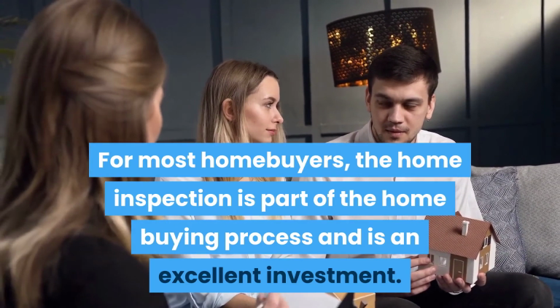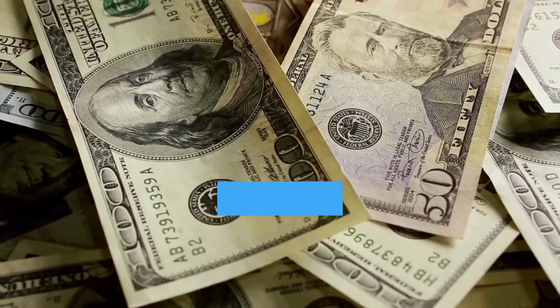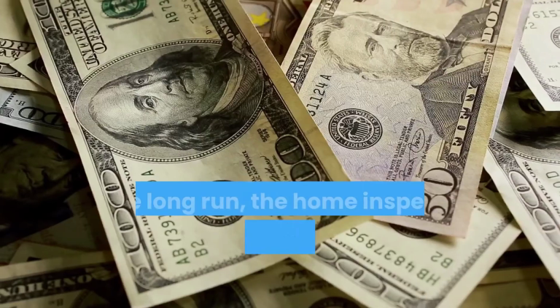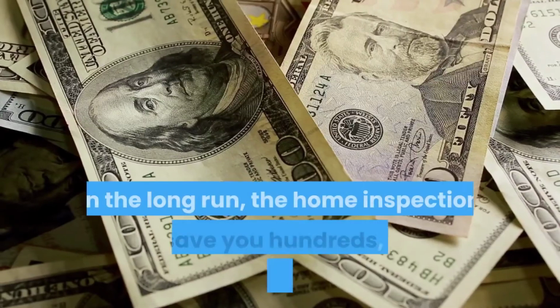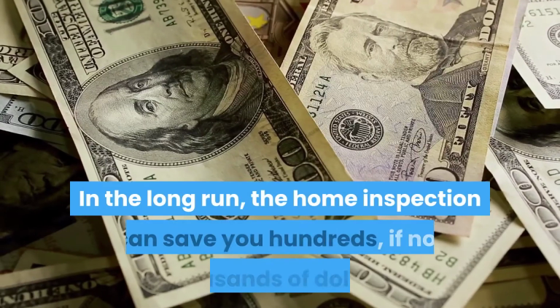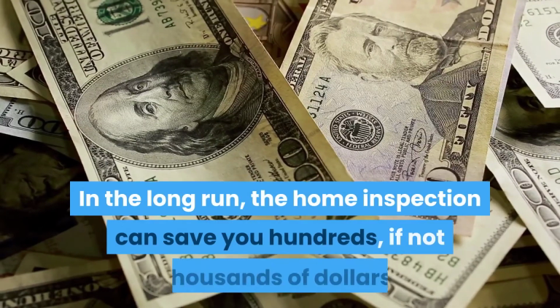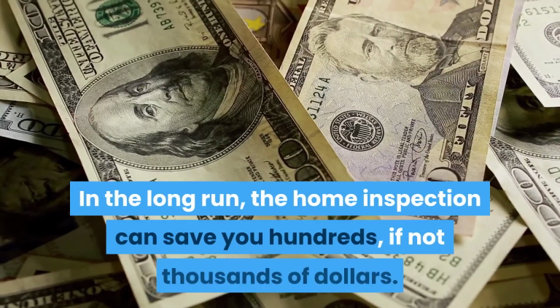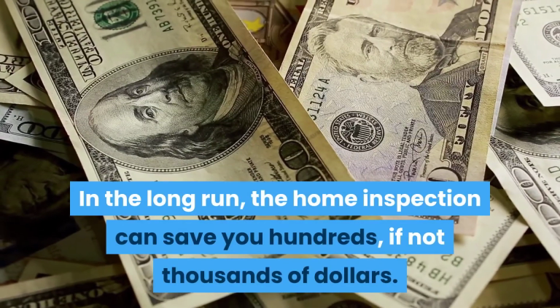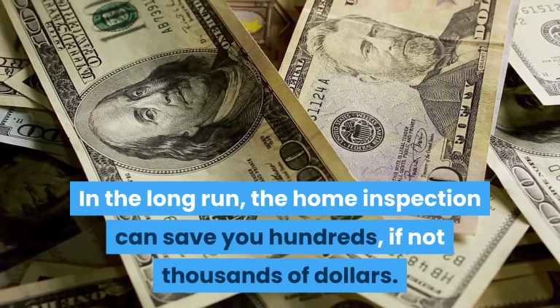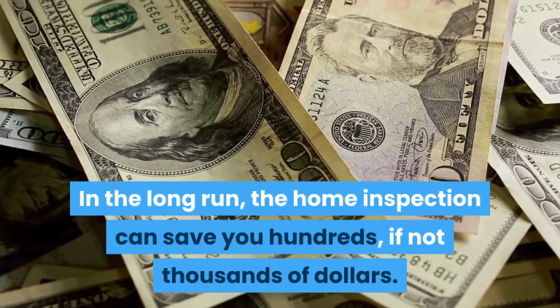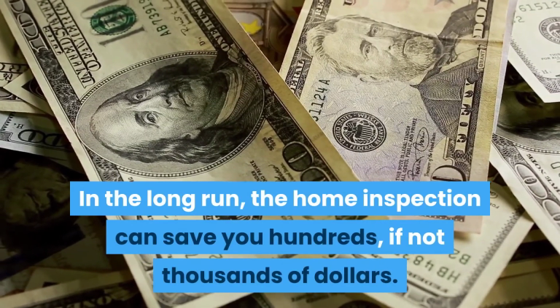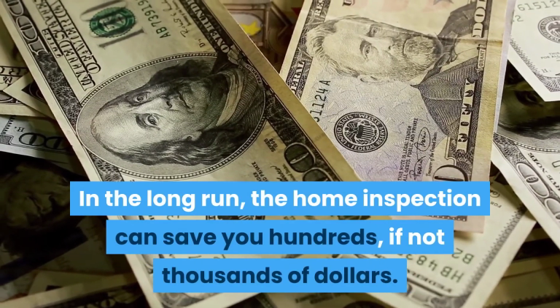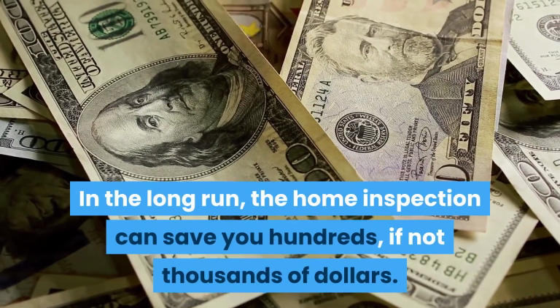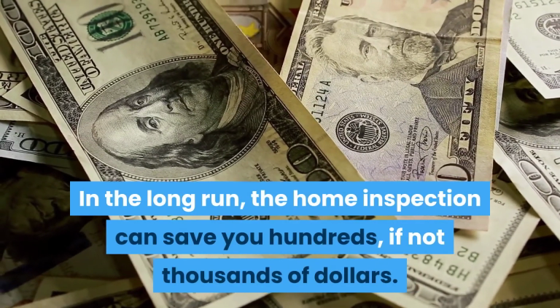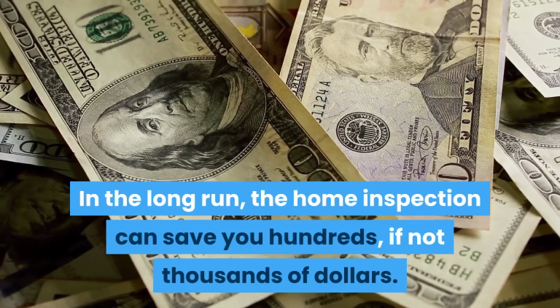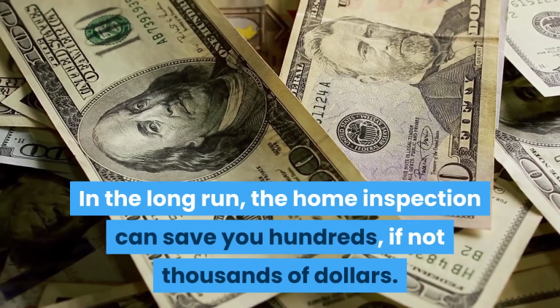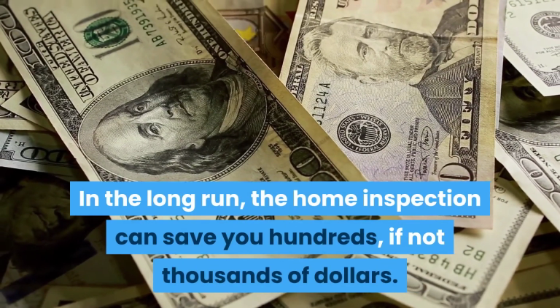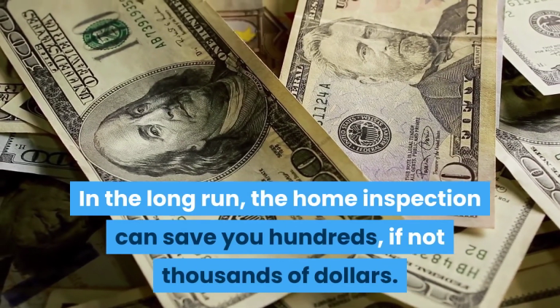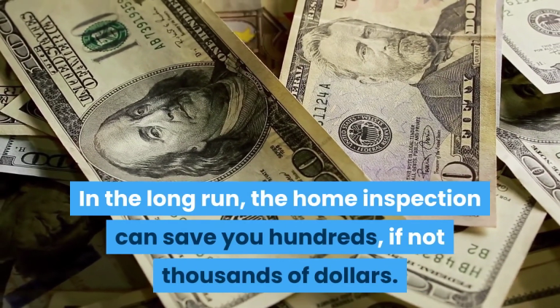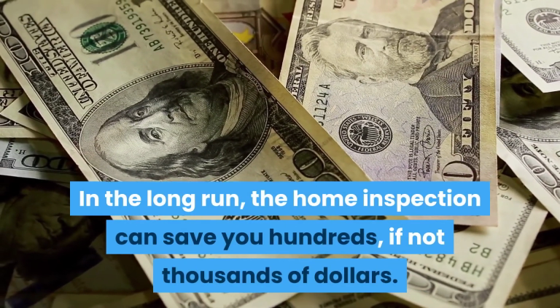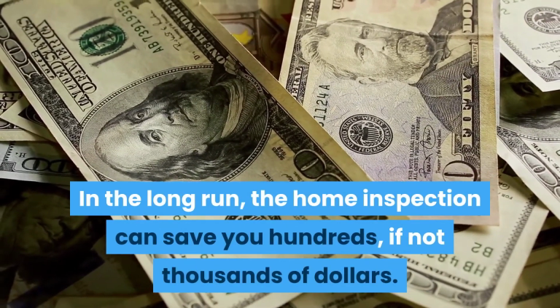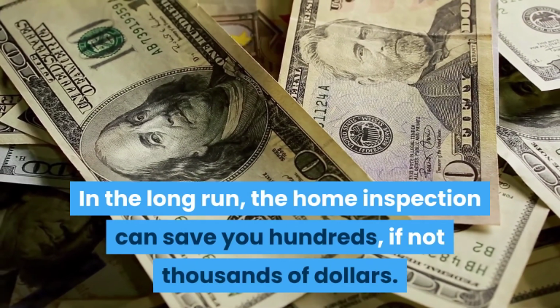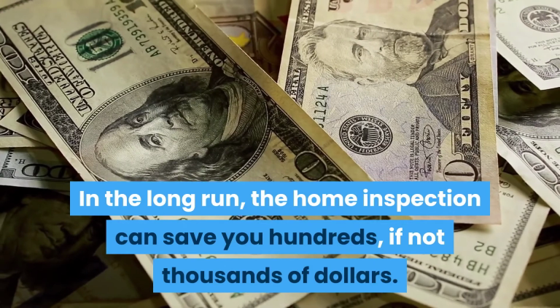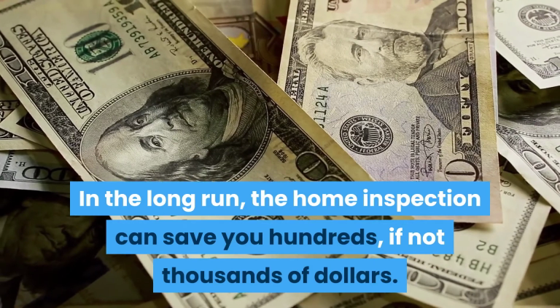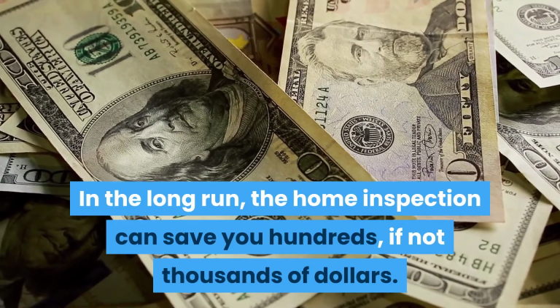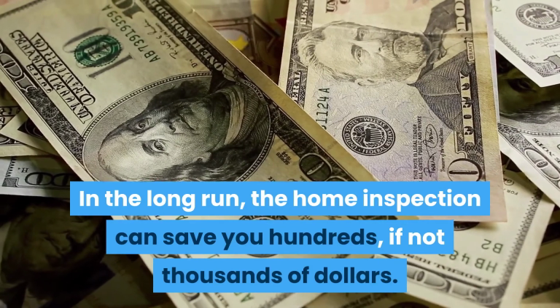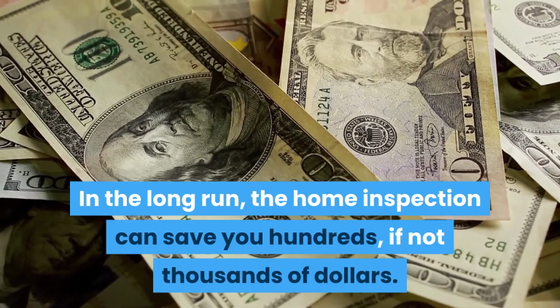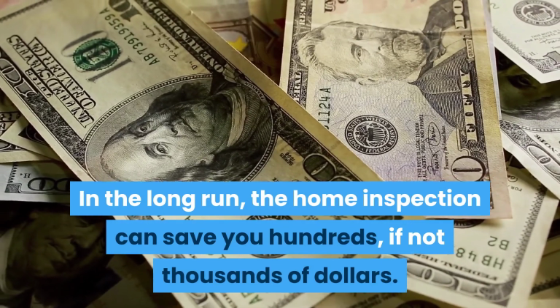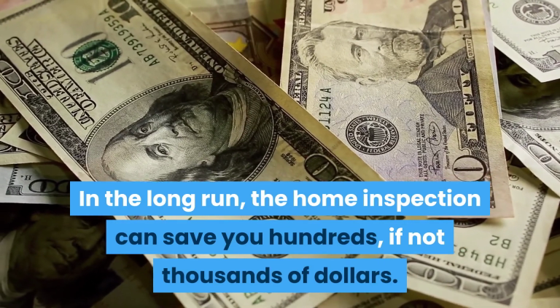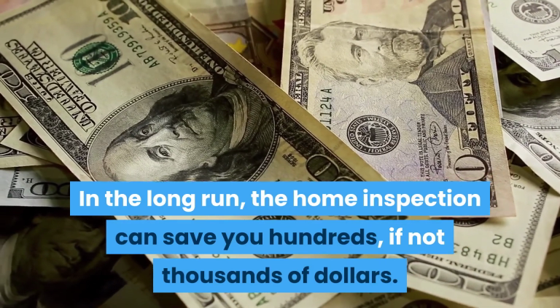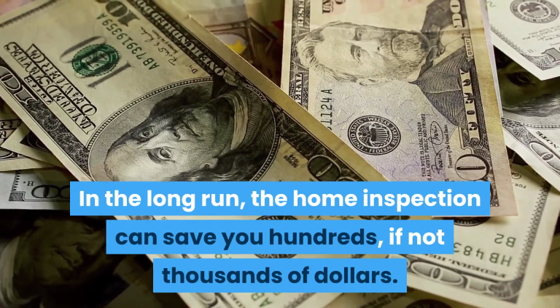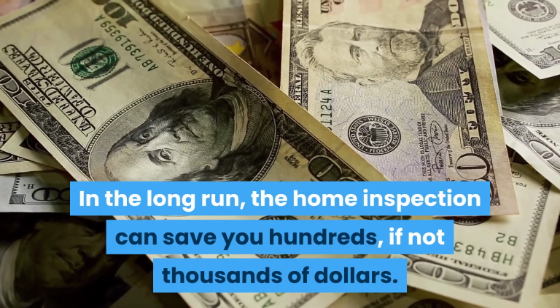In the long run, the home inspection can save you hundreds if not thousands of dollars.